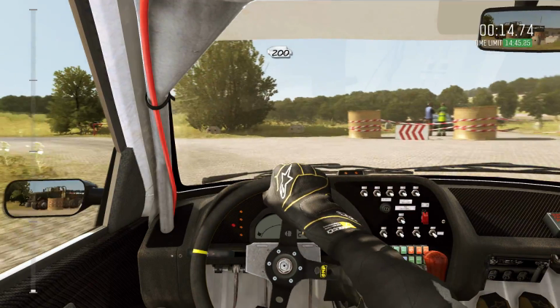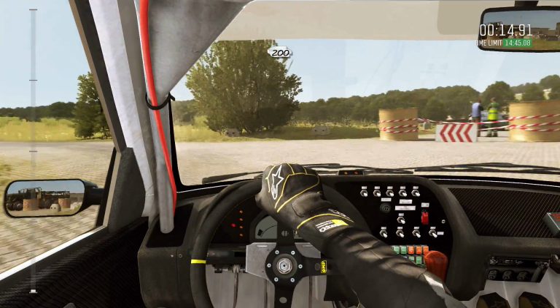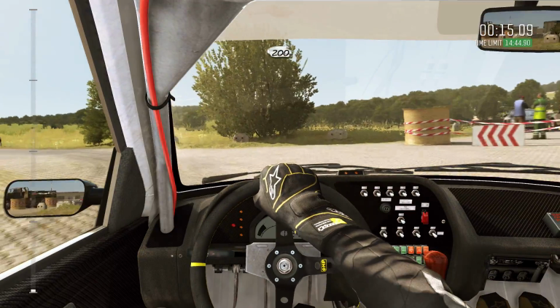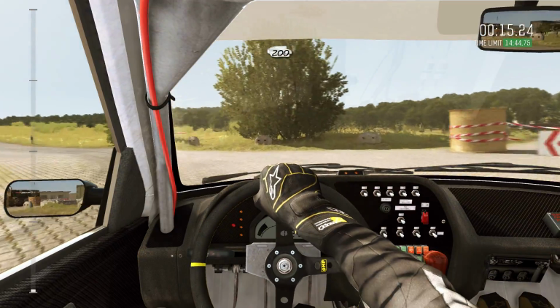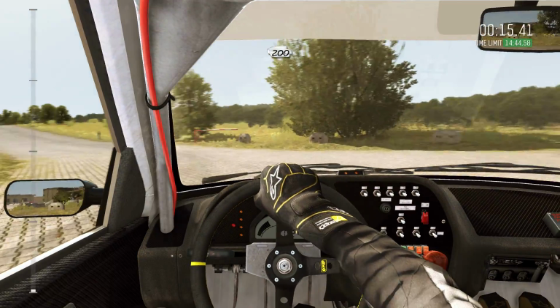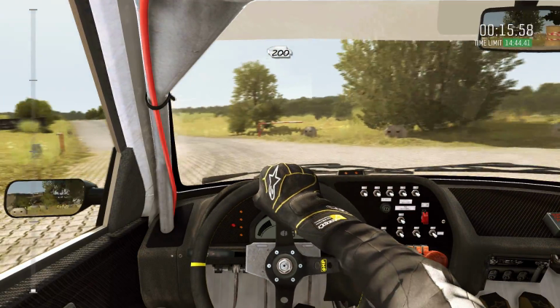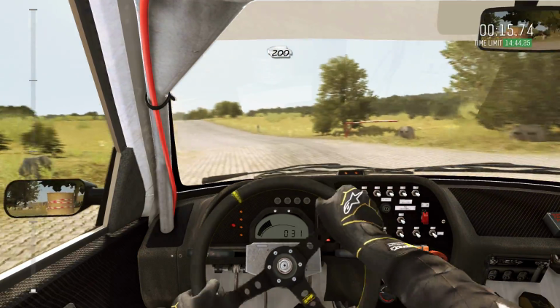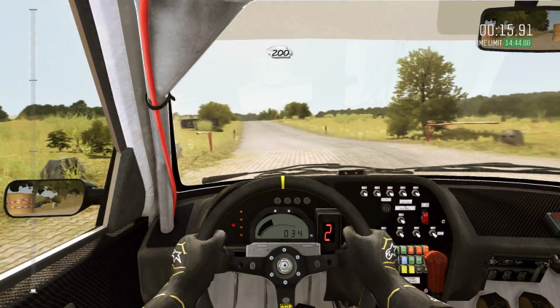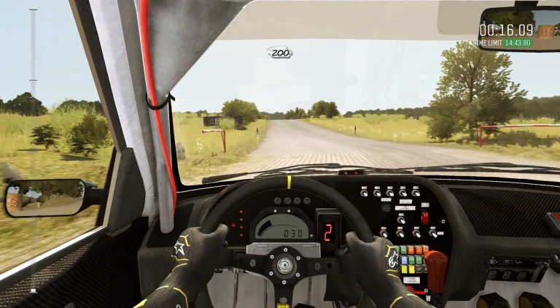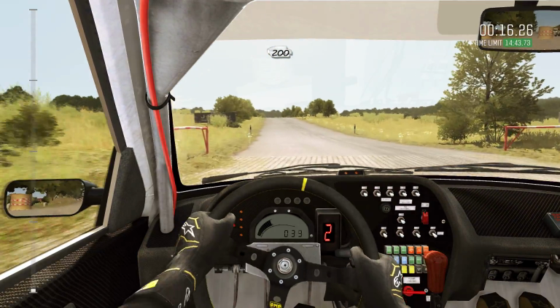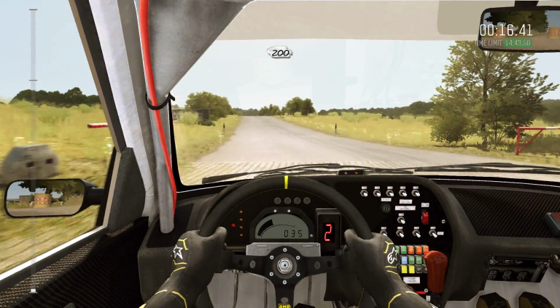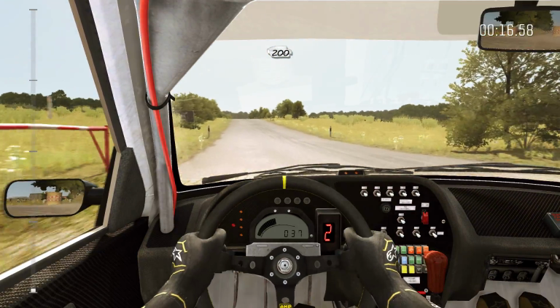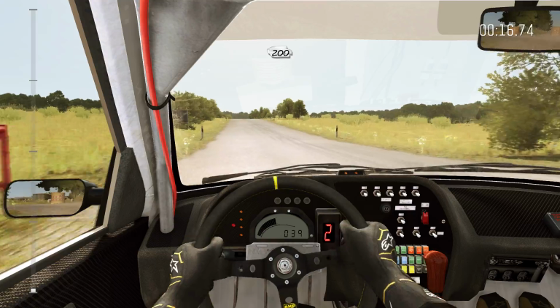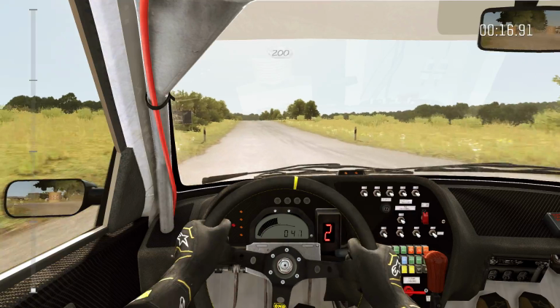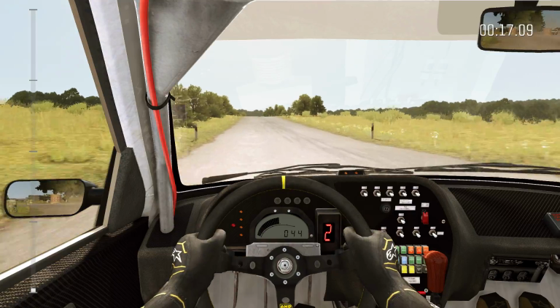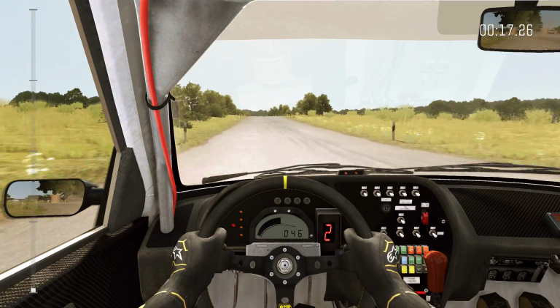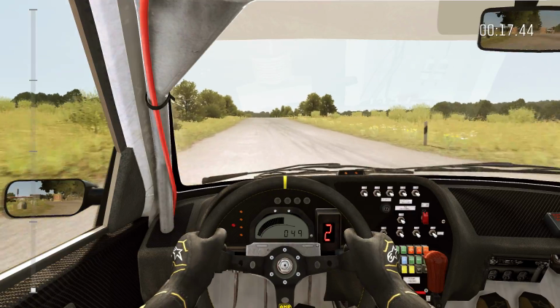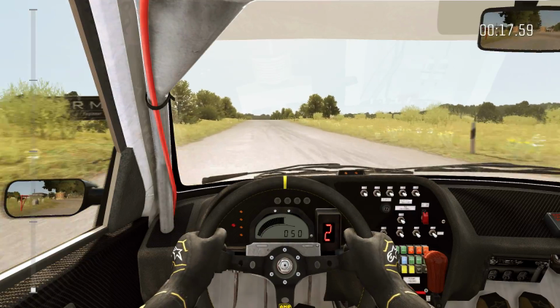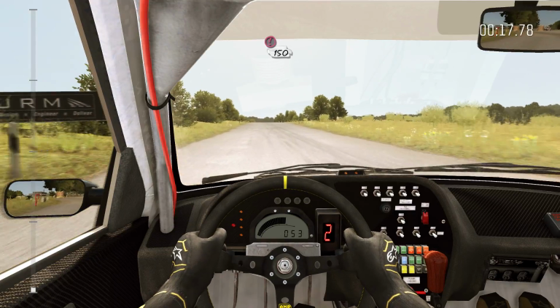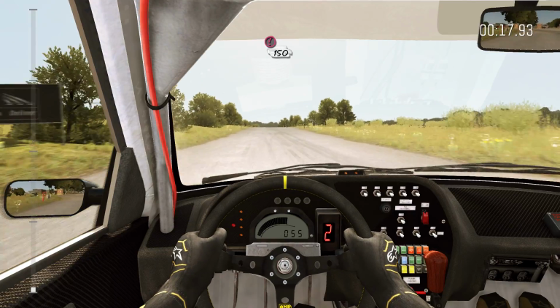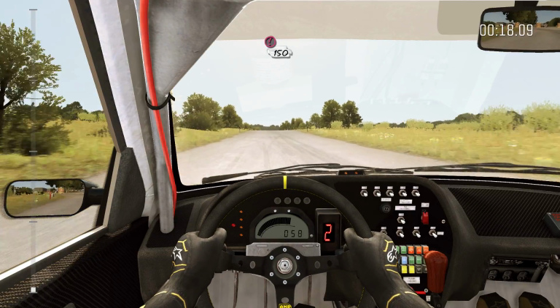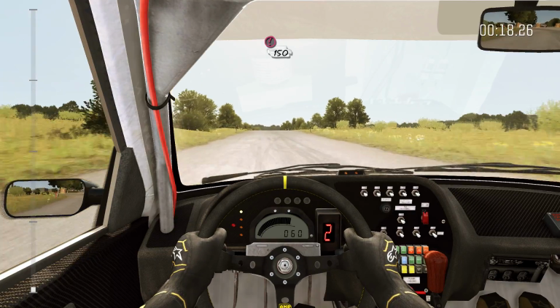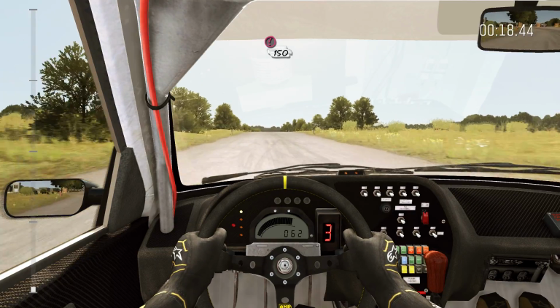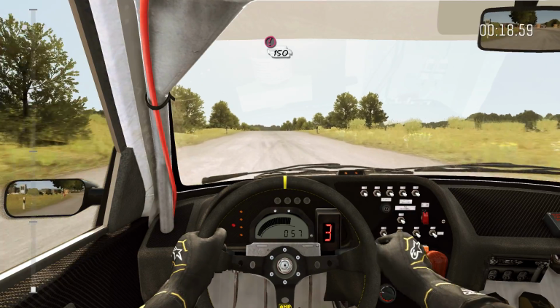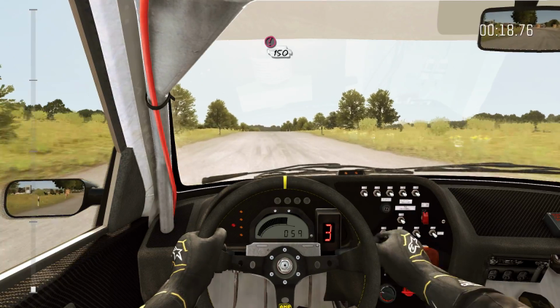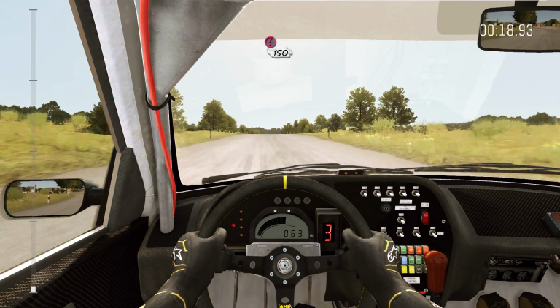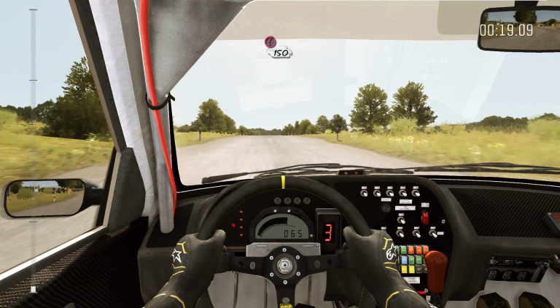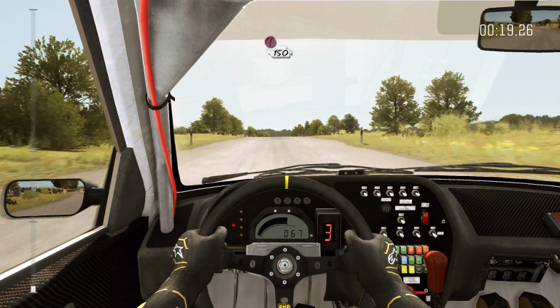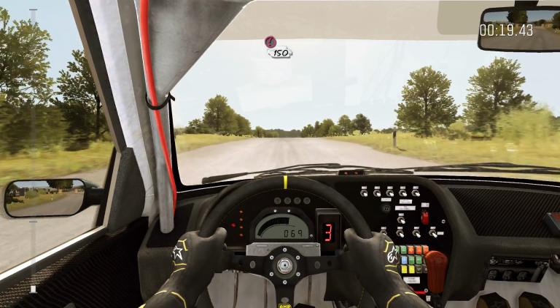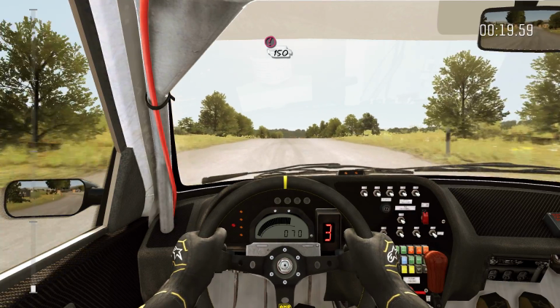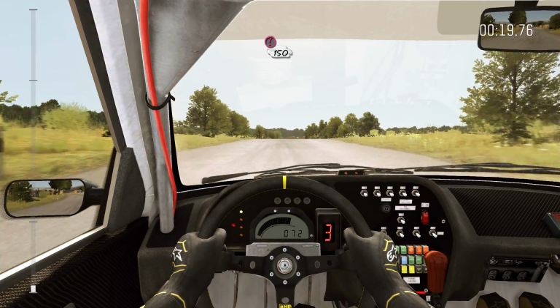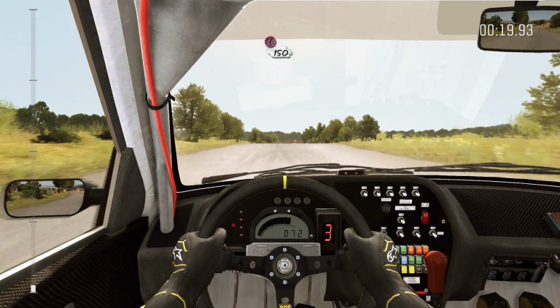200. Caution tight chicane, left entry, 150.